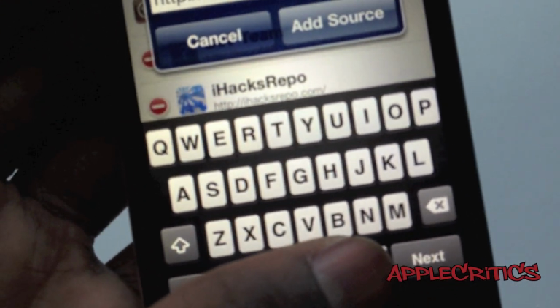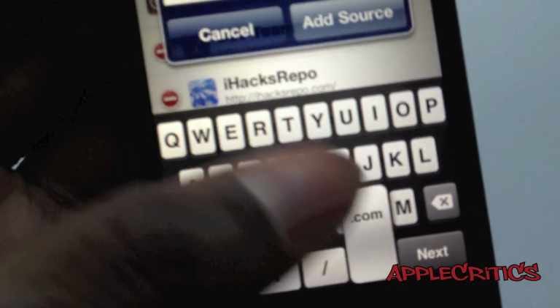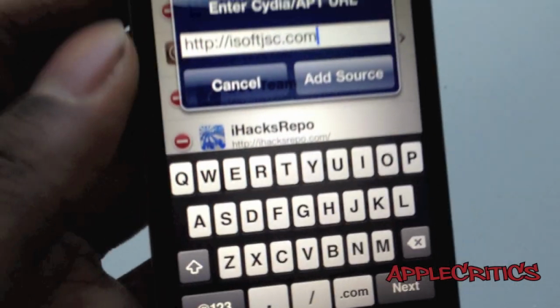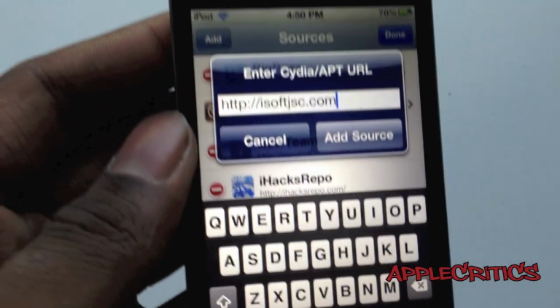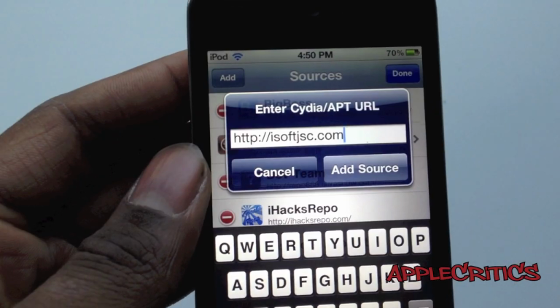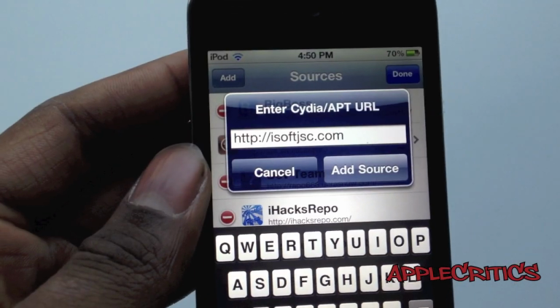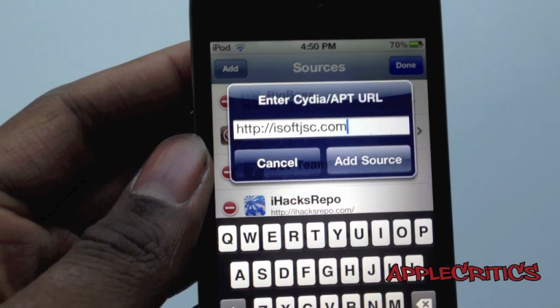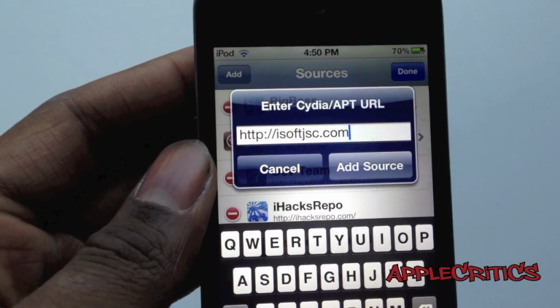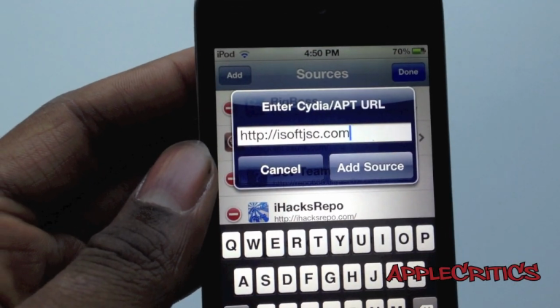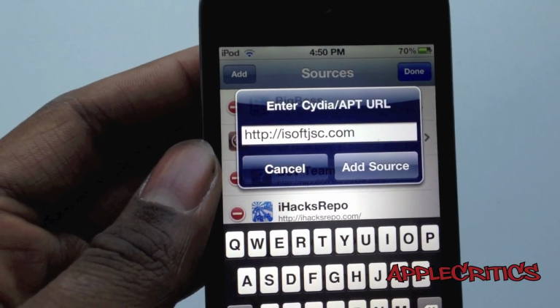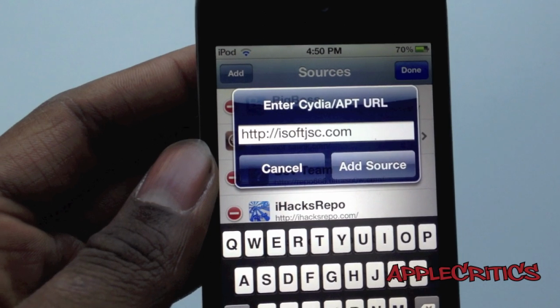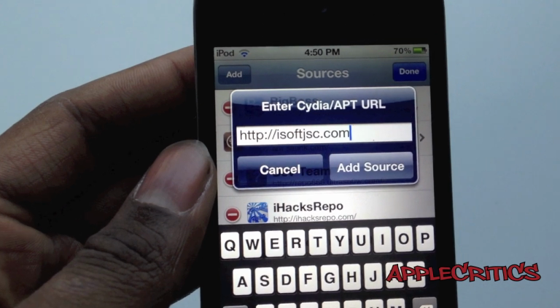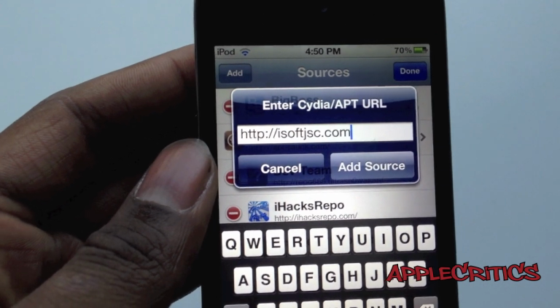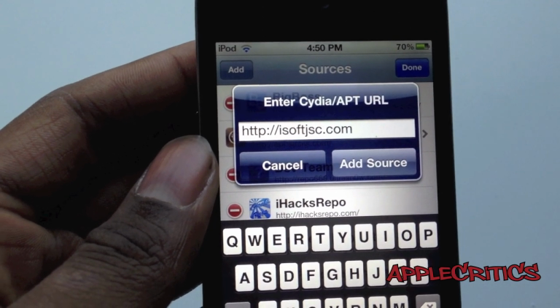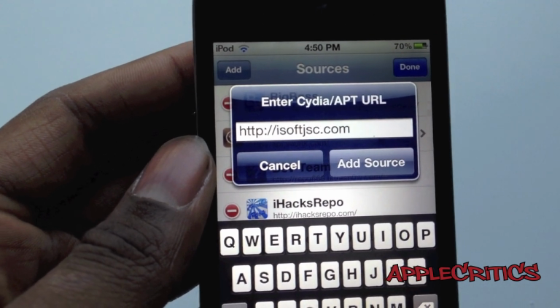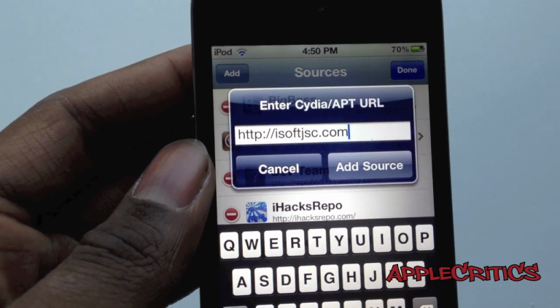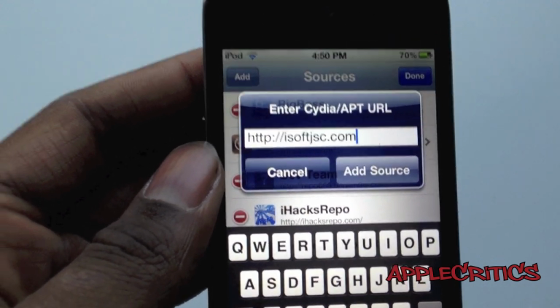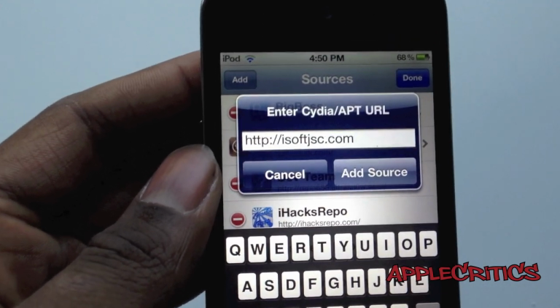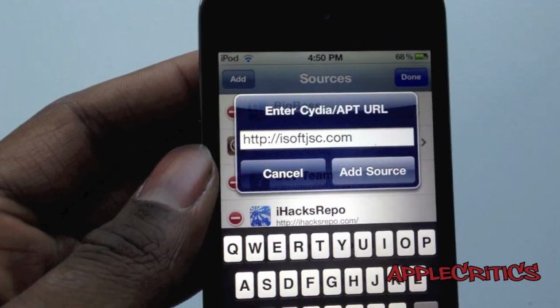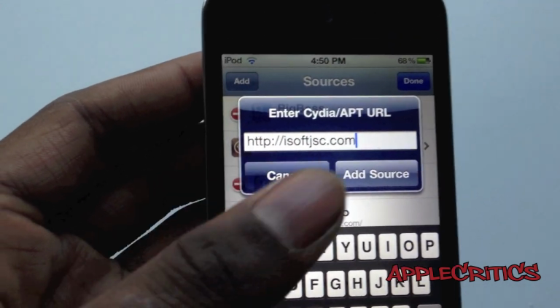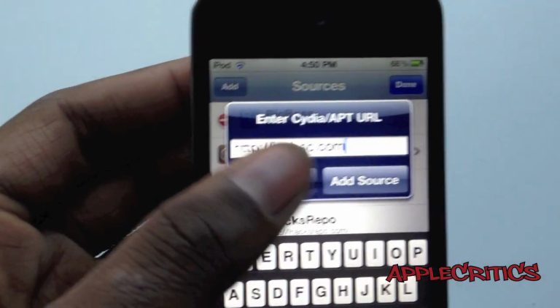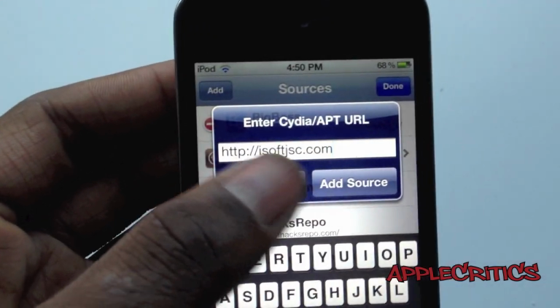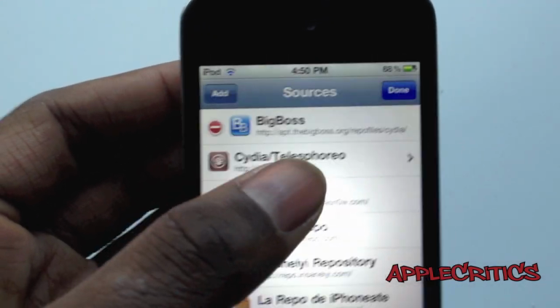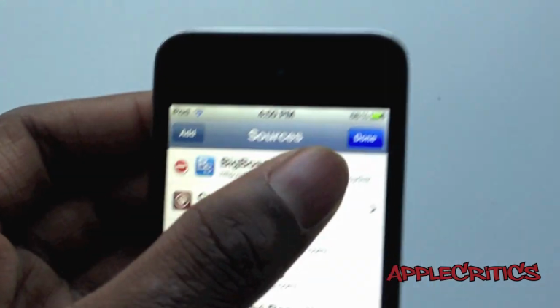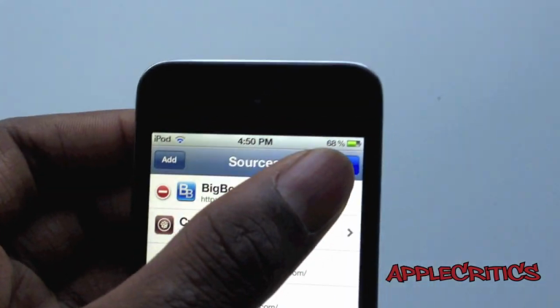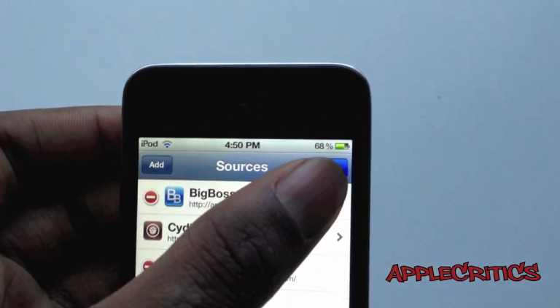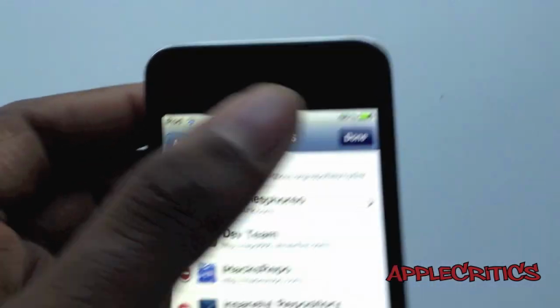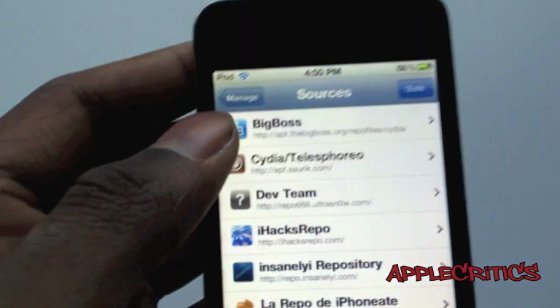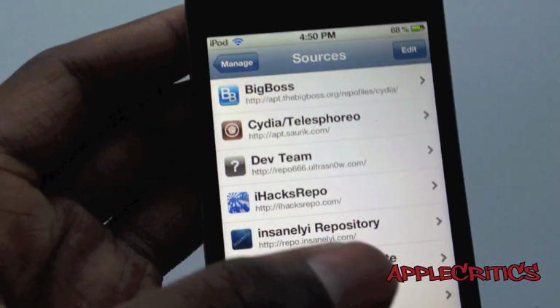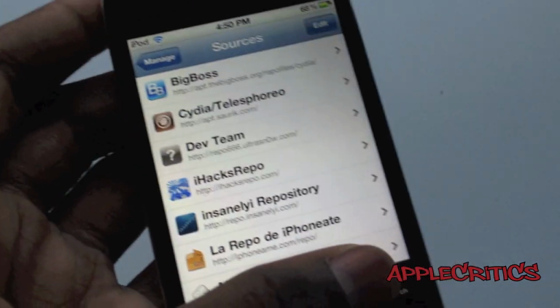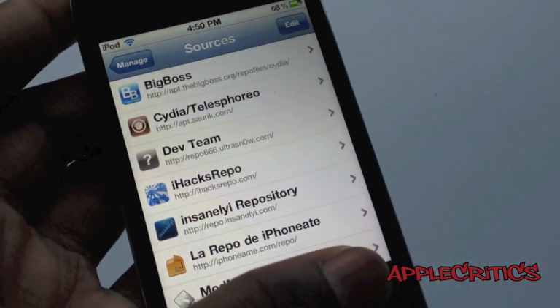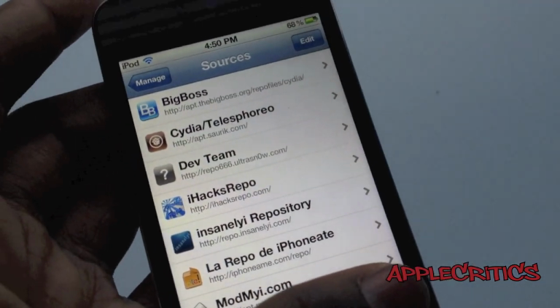The Cydia source is isoftsjsc.com — that Cydia source will be in the description down below as well. Once you hit Add Source, you're going to go and search for Sarah.